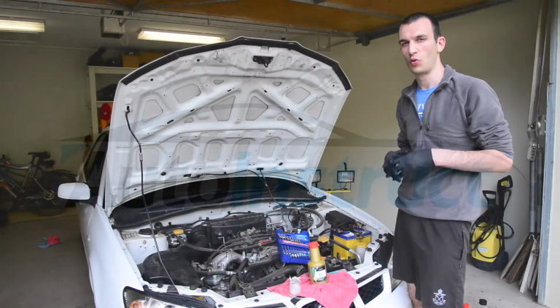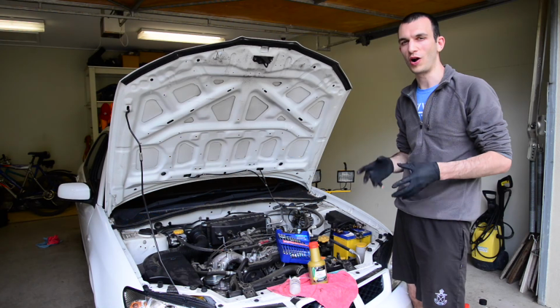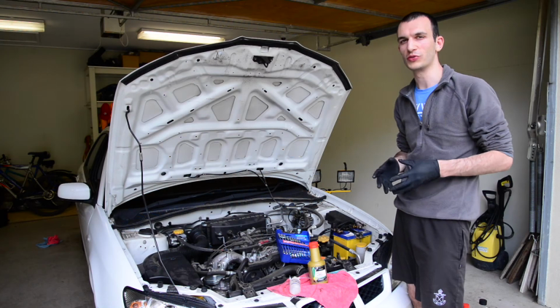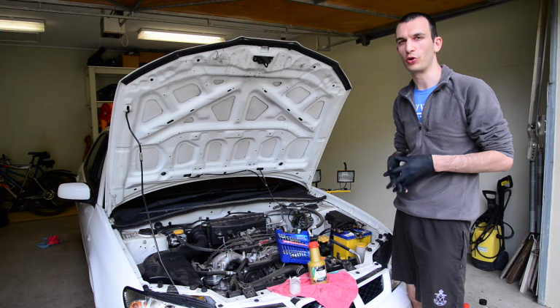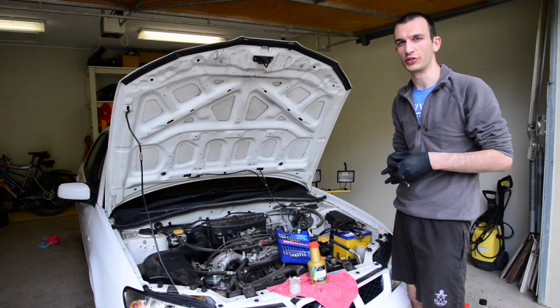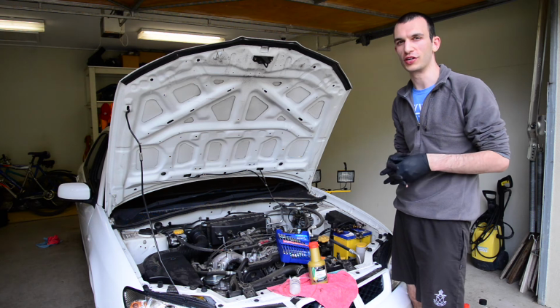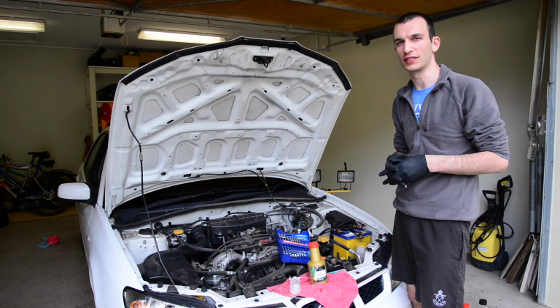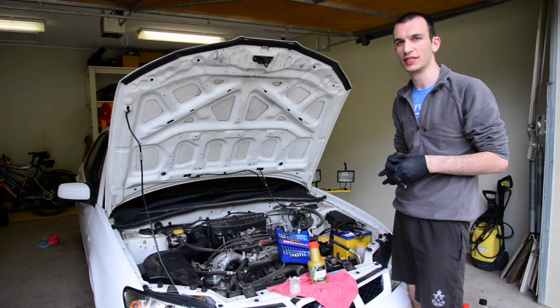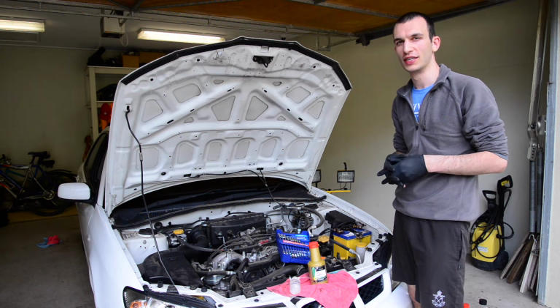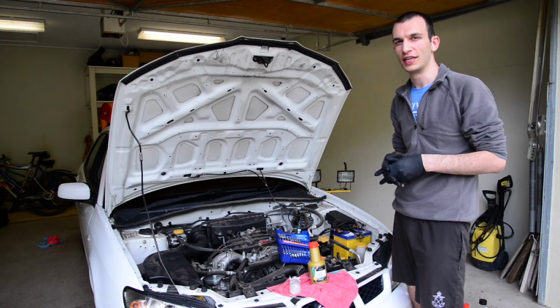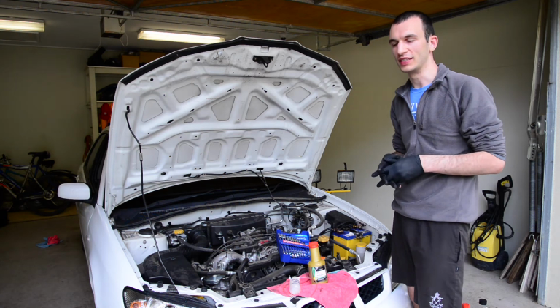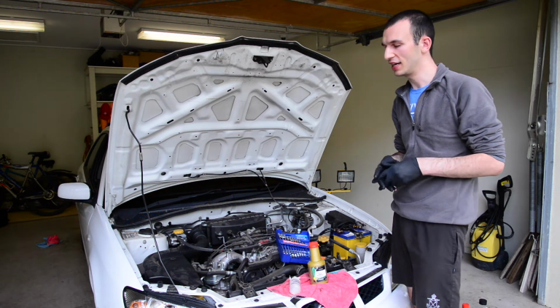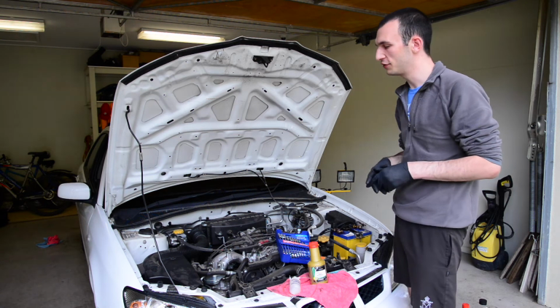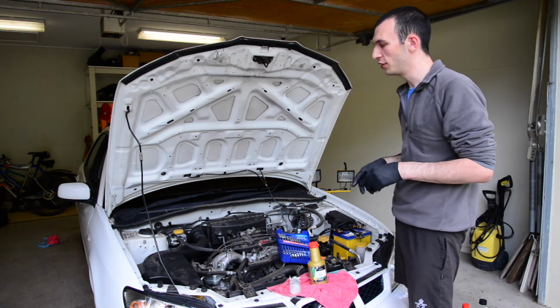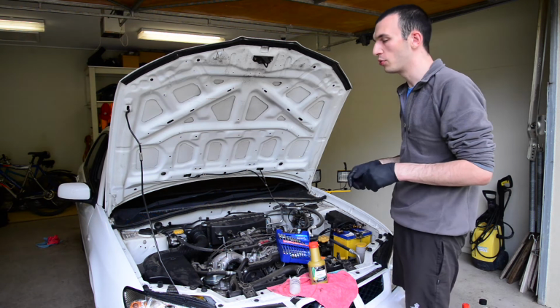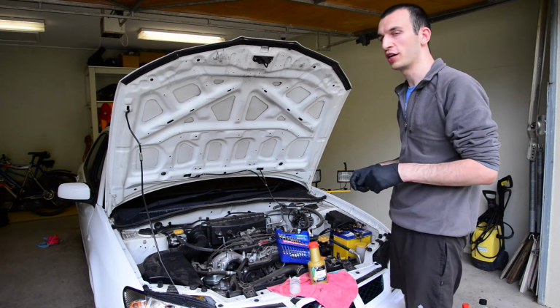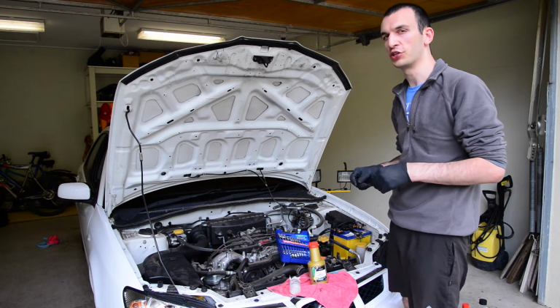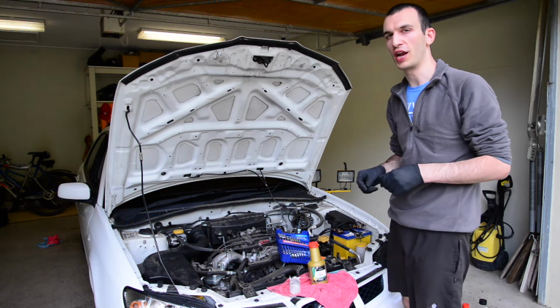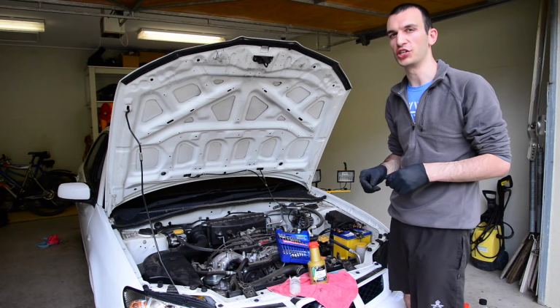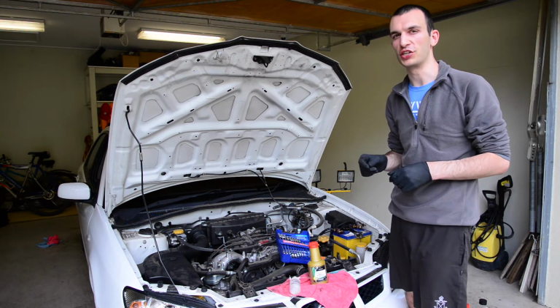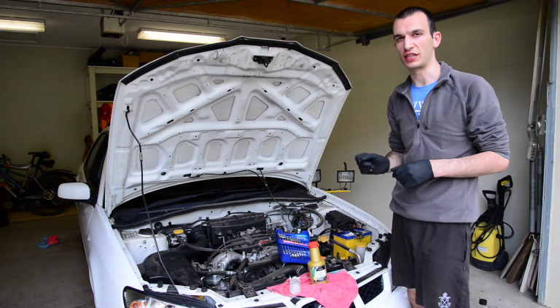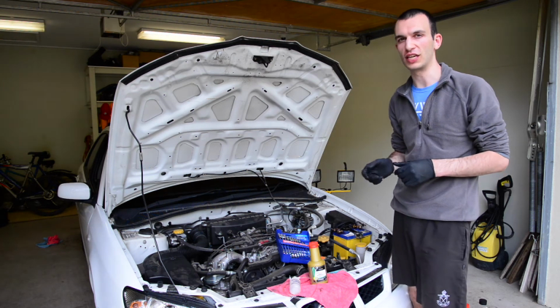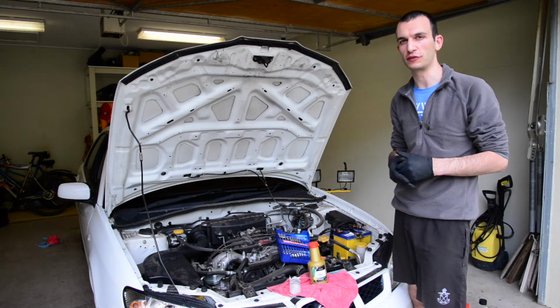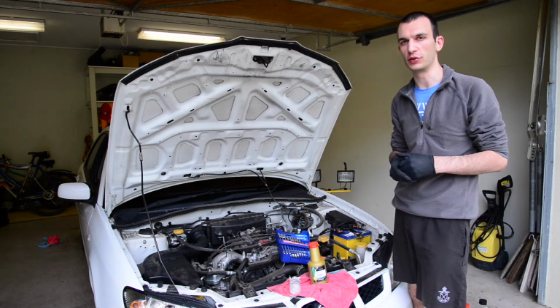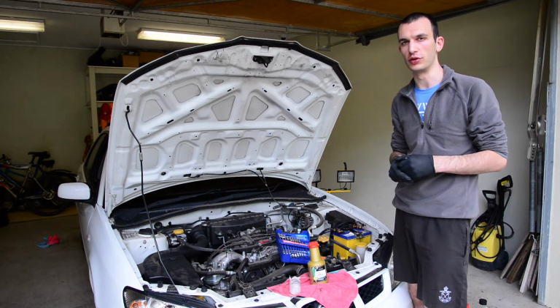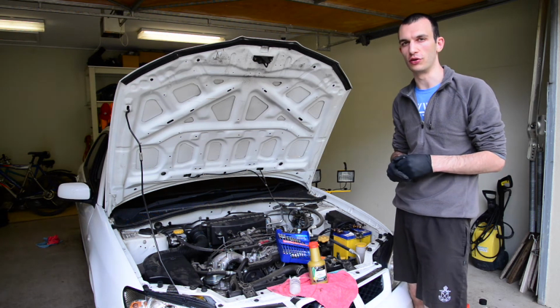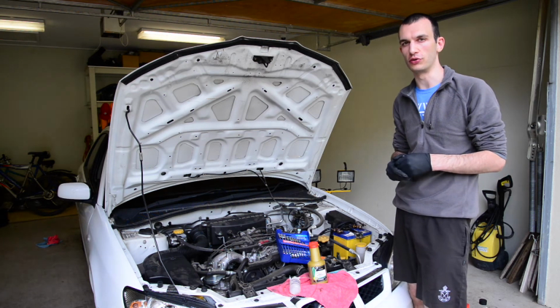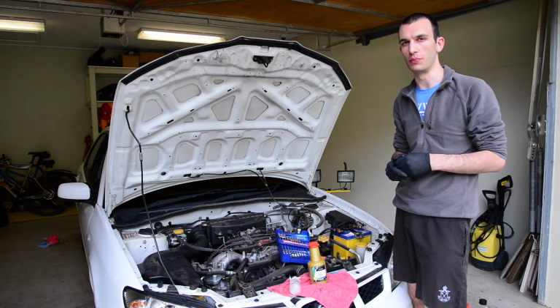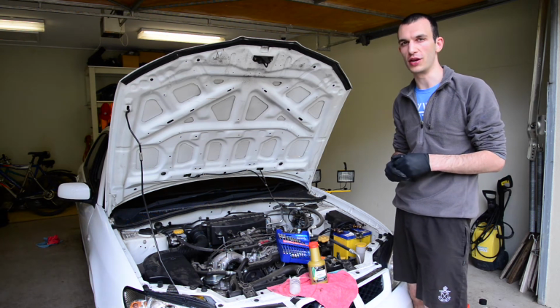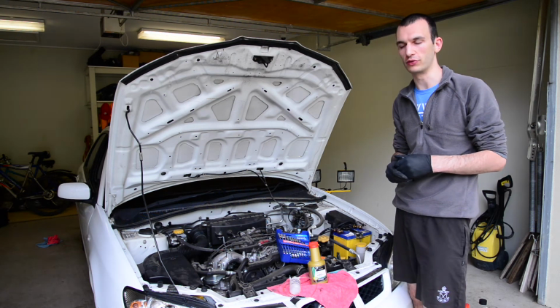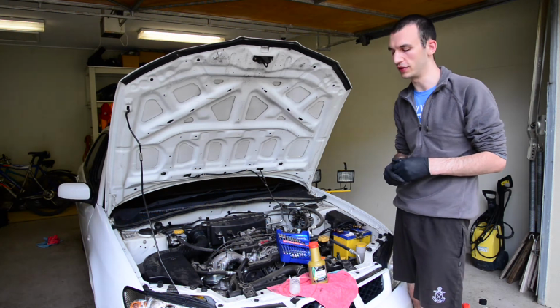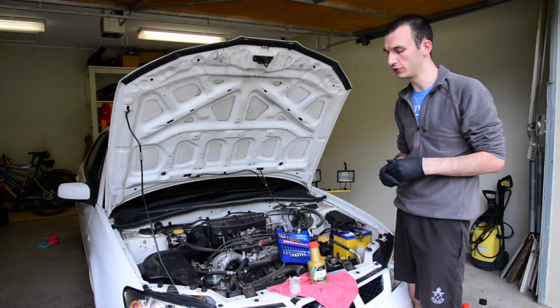Welcome to Auto Instruct. In today's video, we're going to show you how to change the clutch fluid on your manual vehicle.